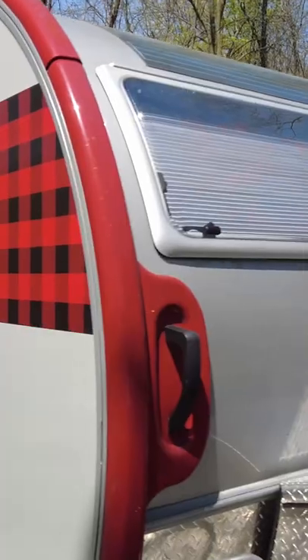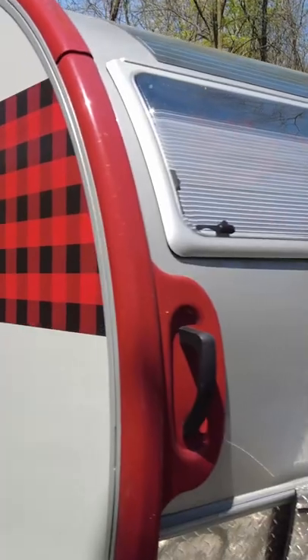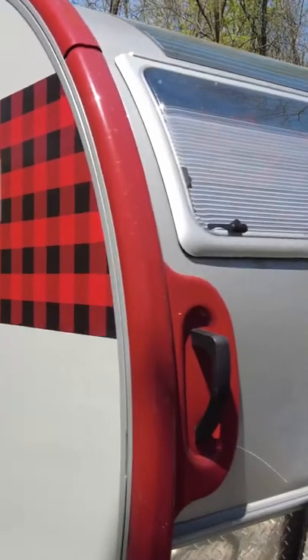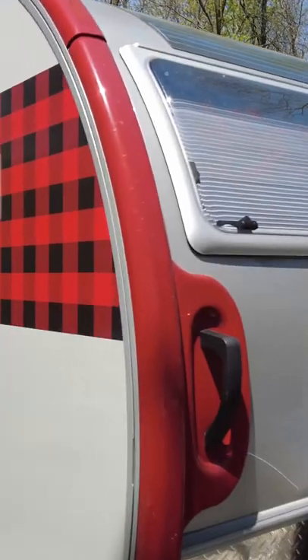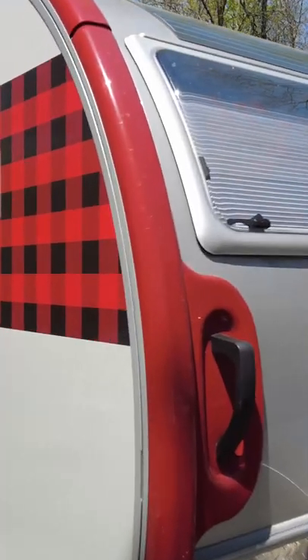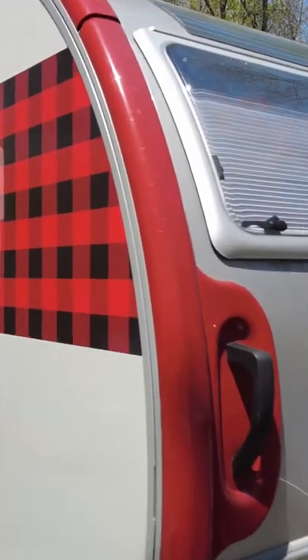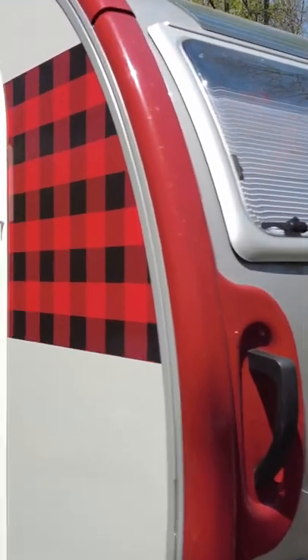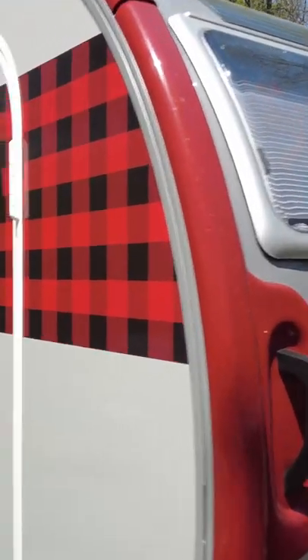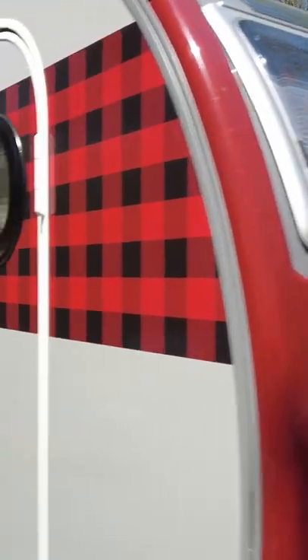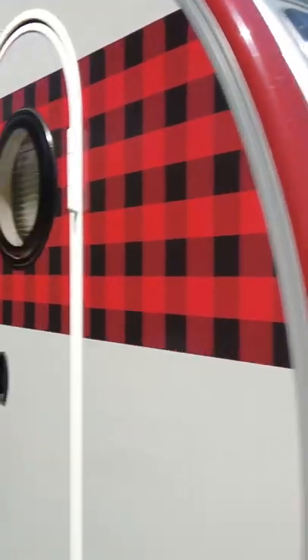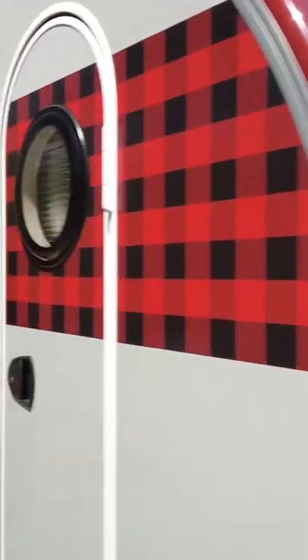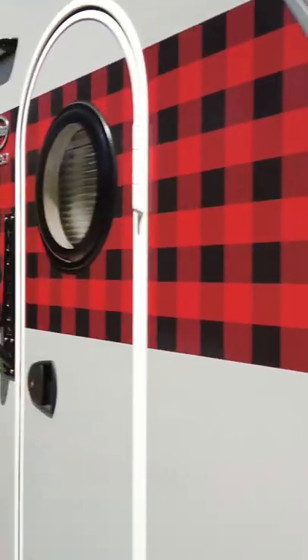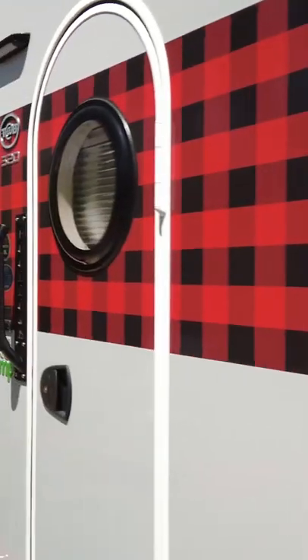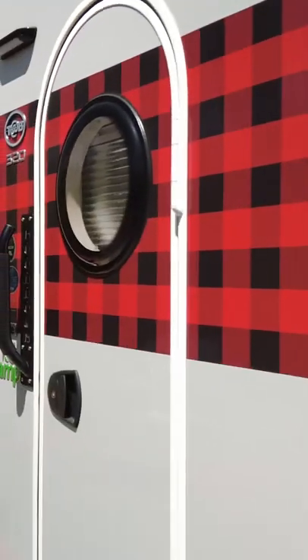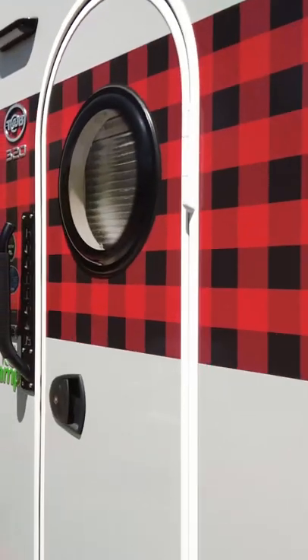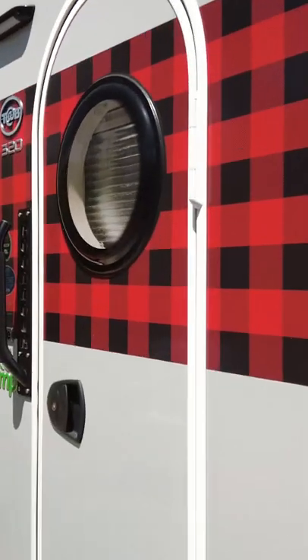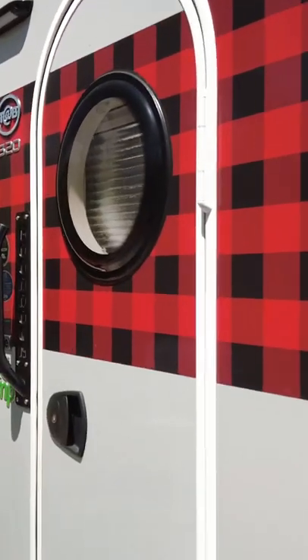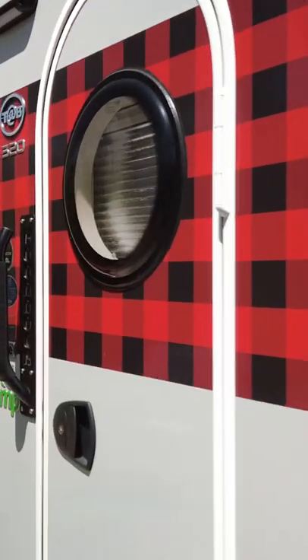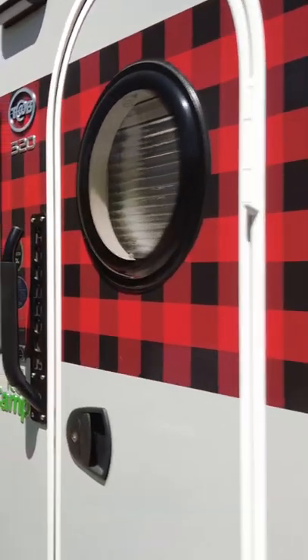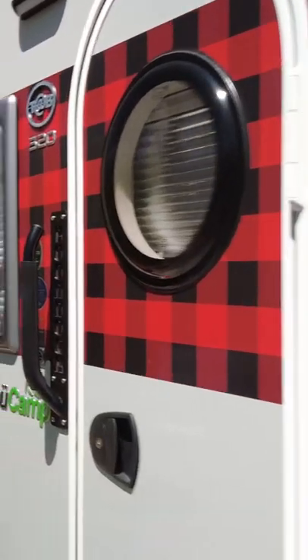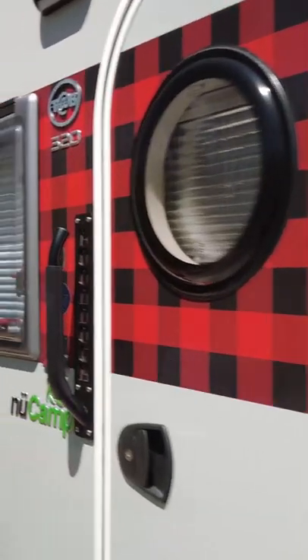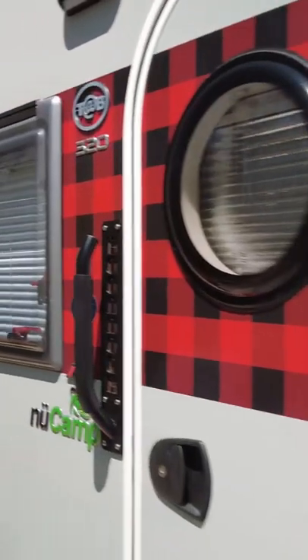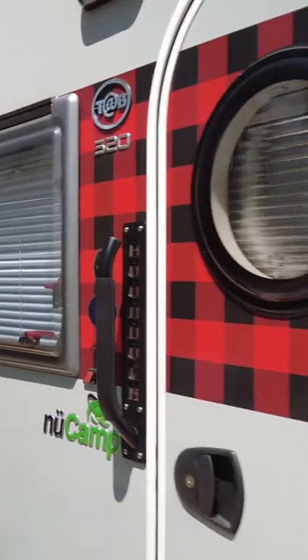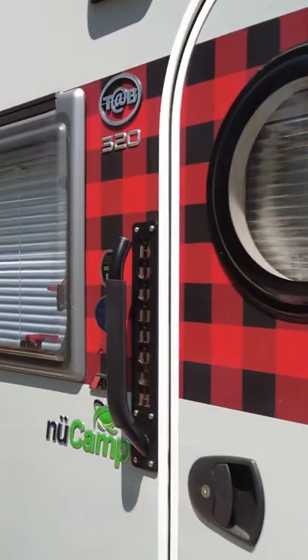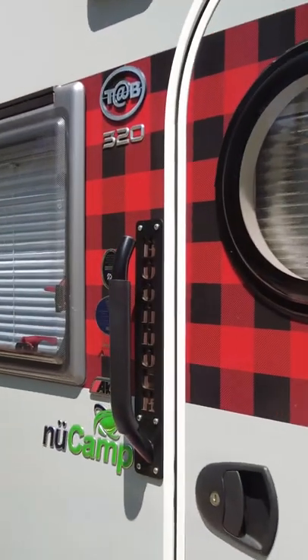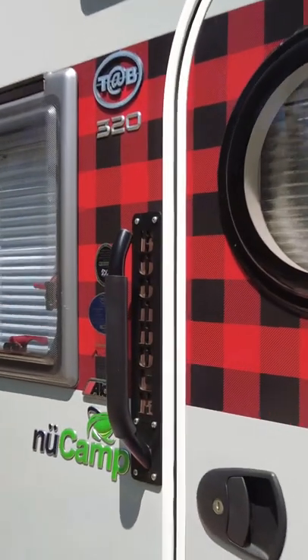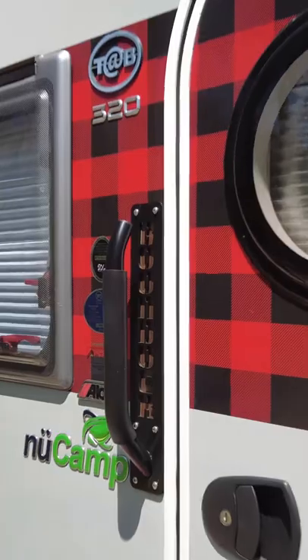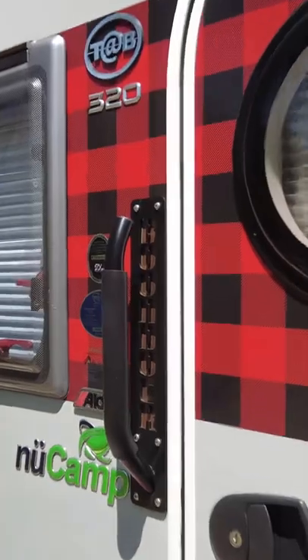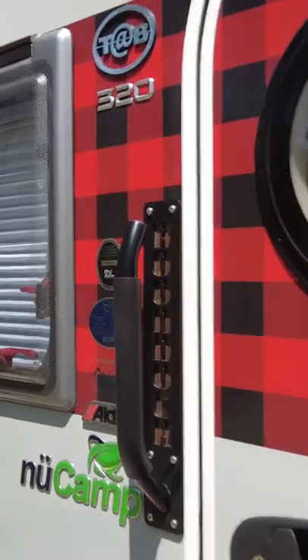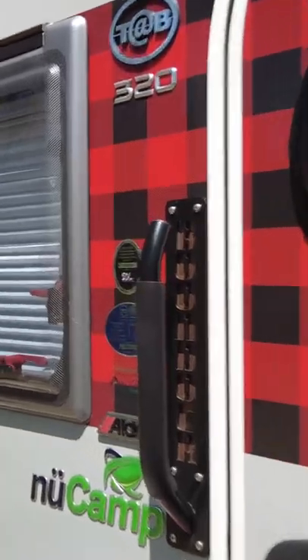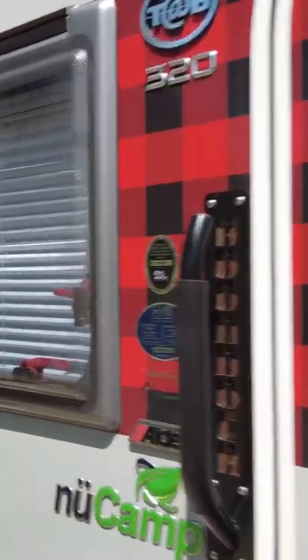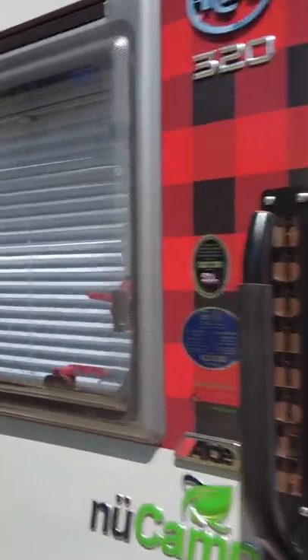Tip number four is to keep the shades open. A photo should be inviting — close shades have the opposite effect.